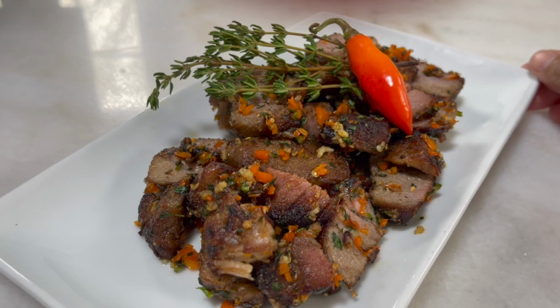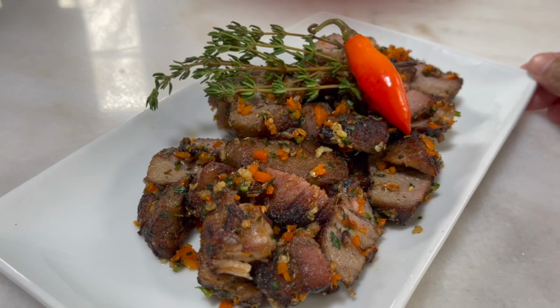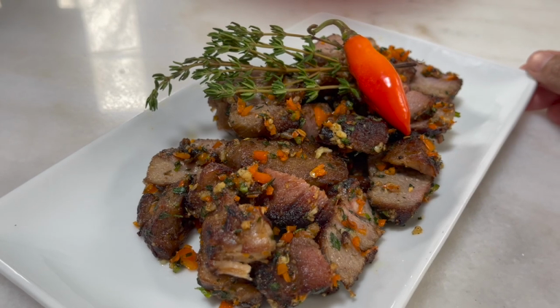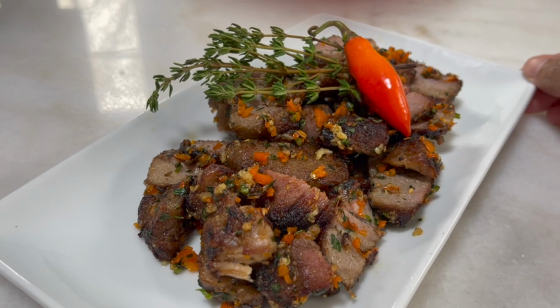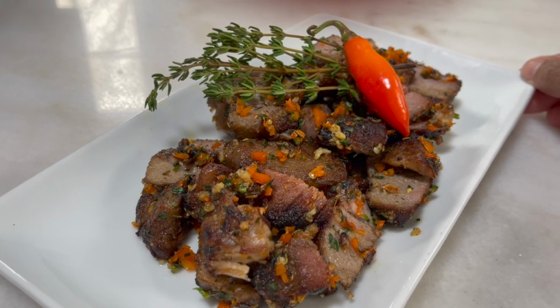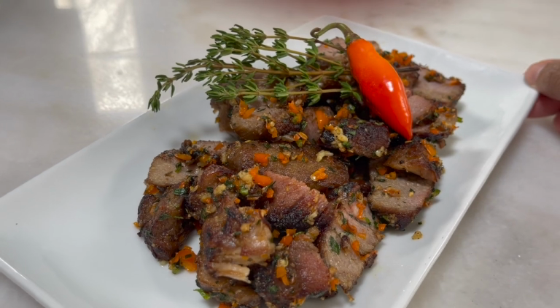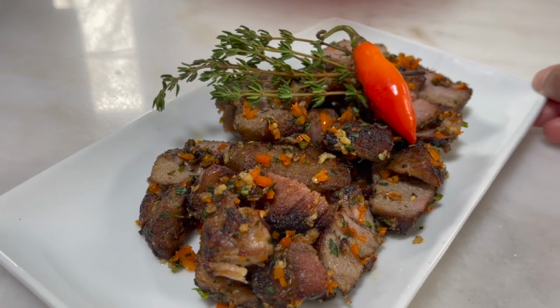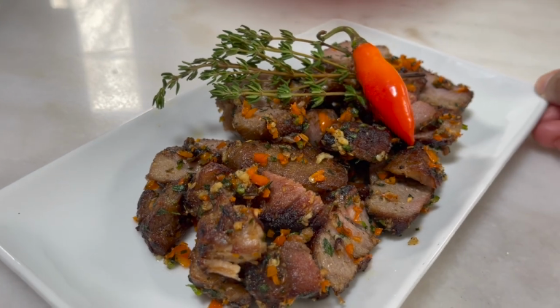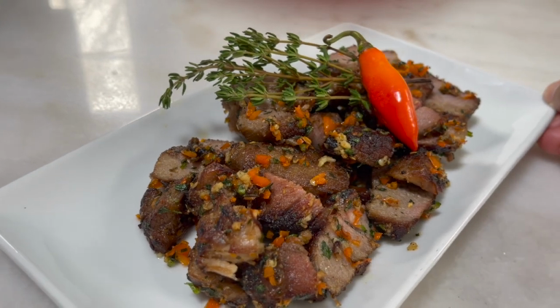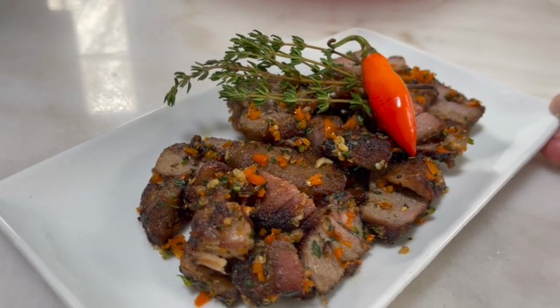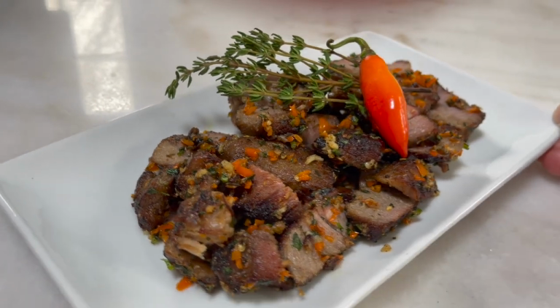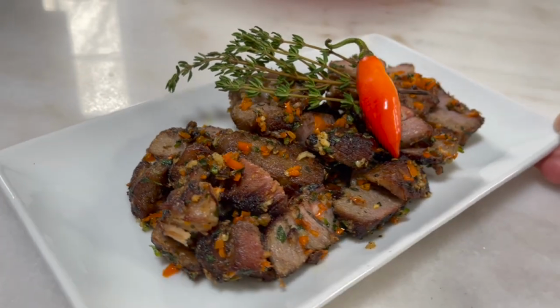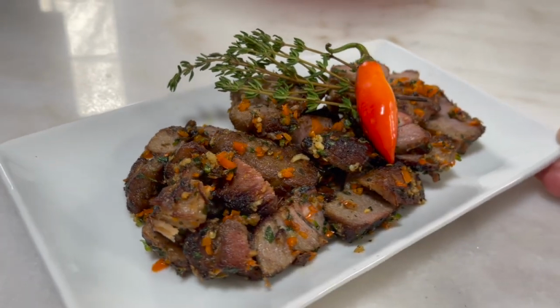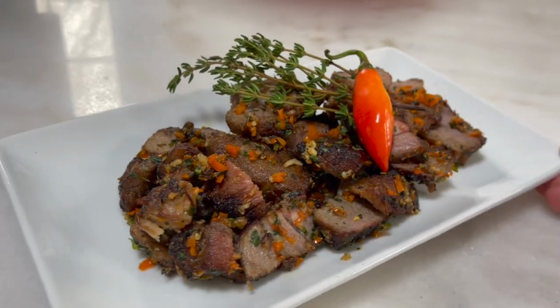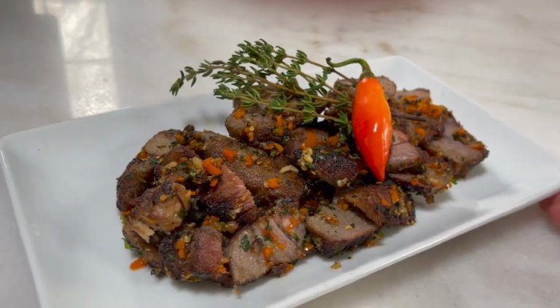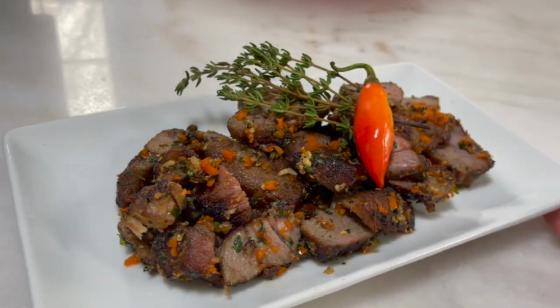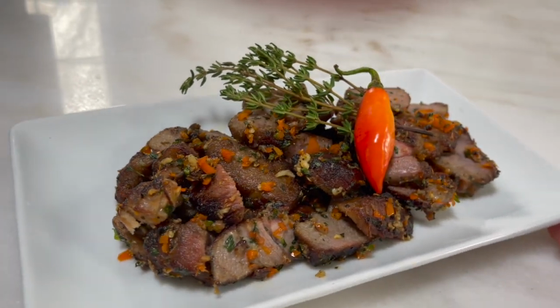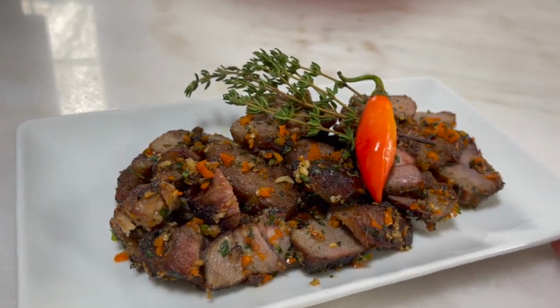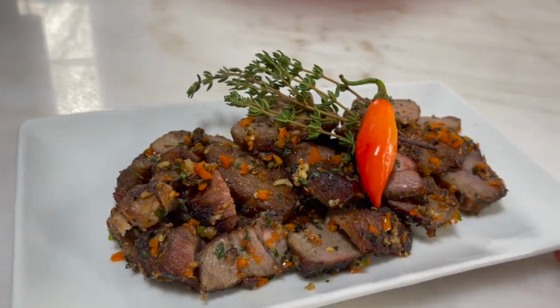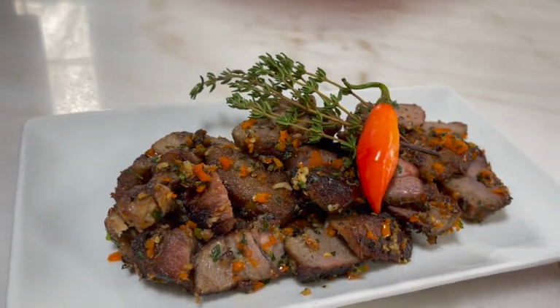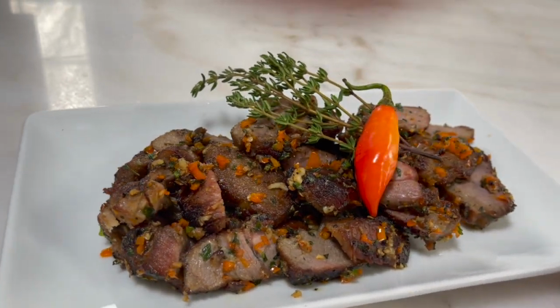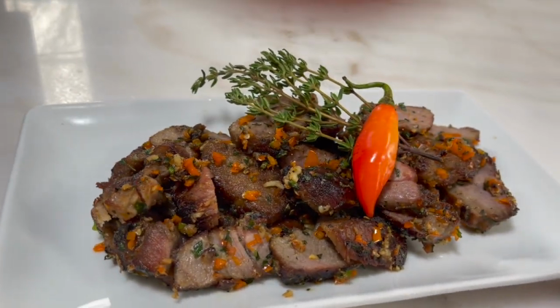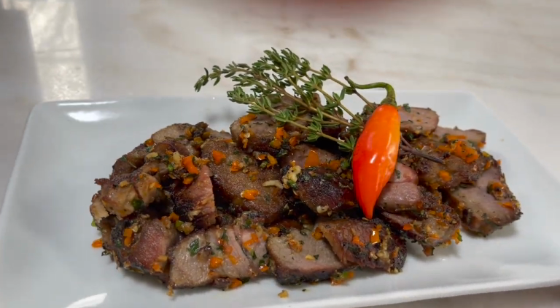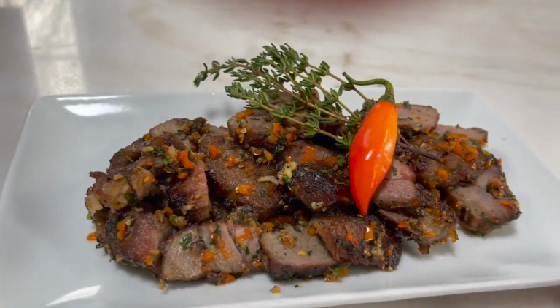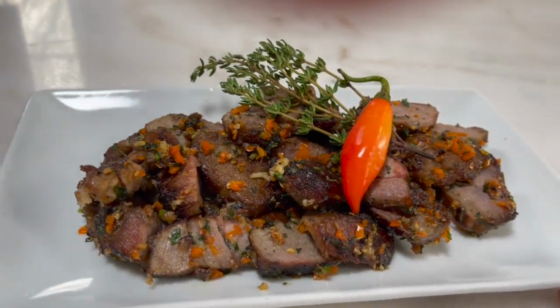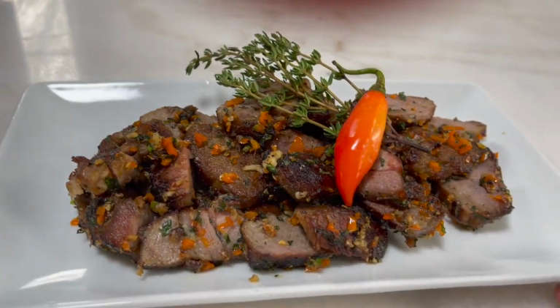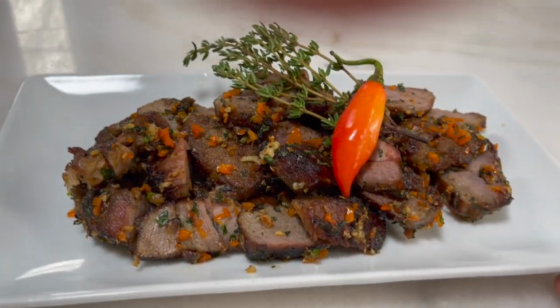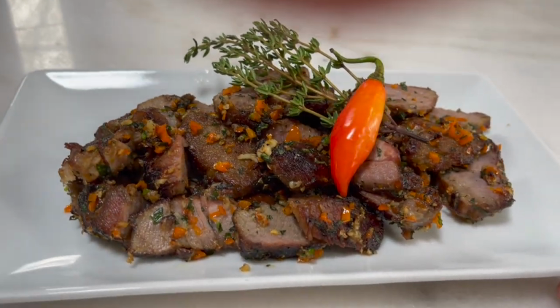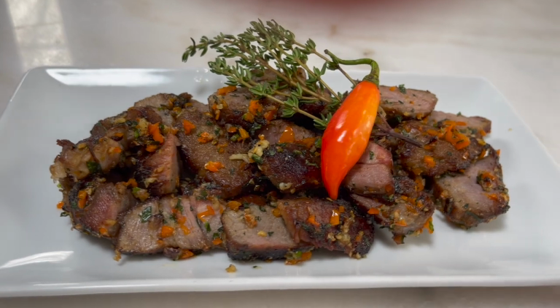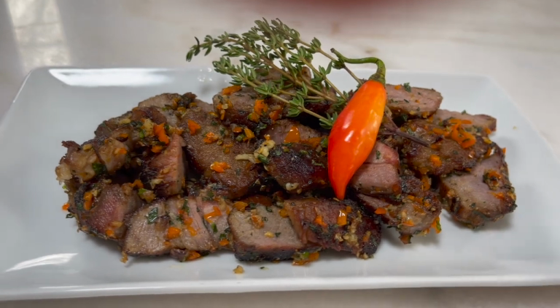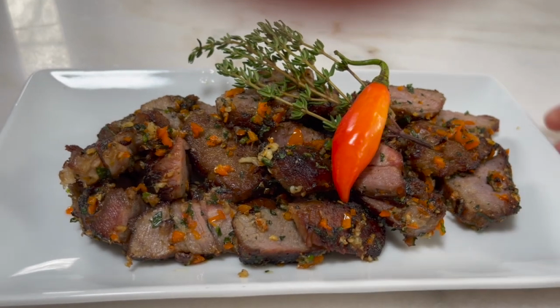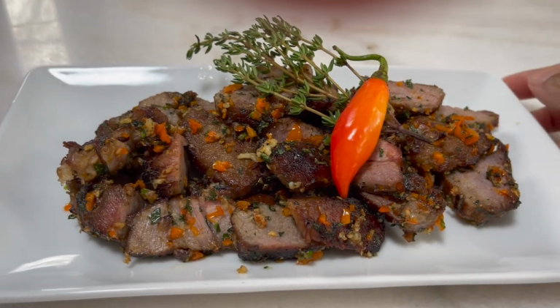Hi everyone, welcome back to my channel. In today's video, we will be making some garlic pork.